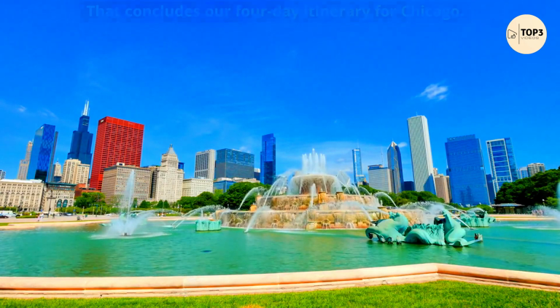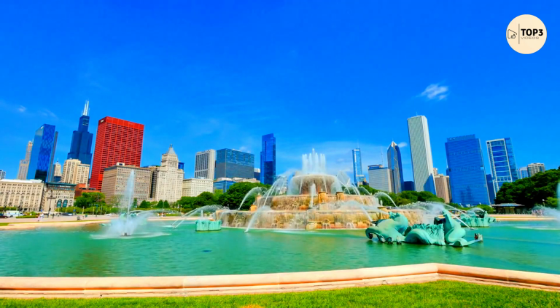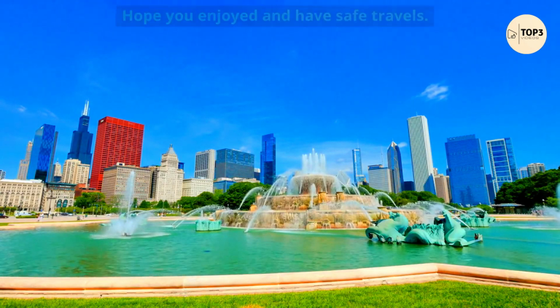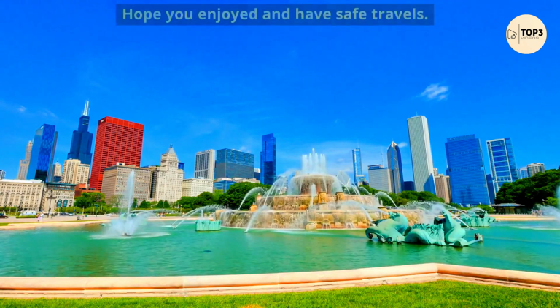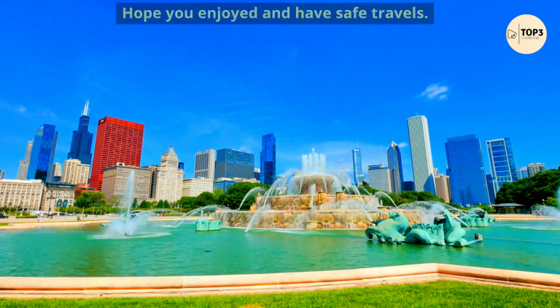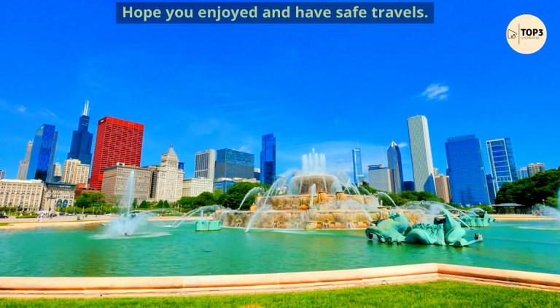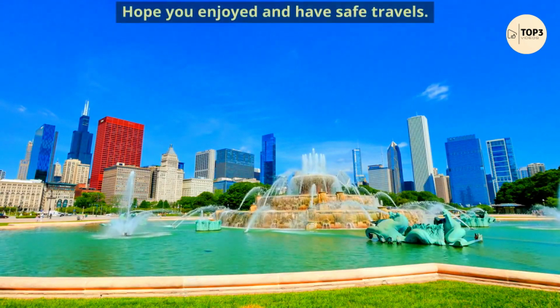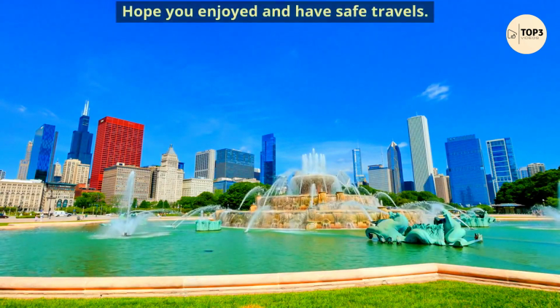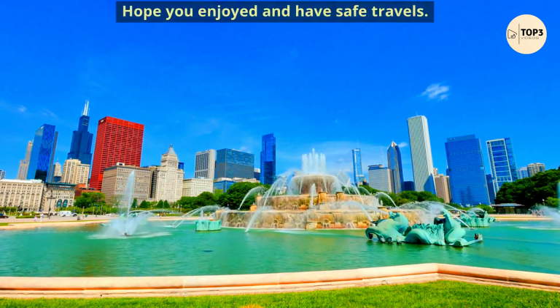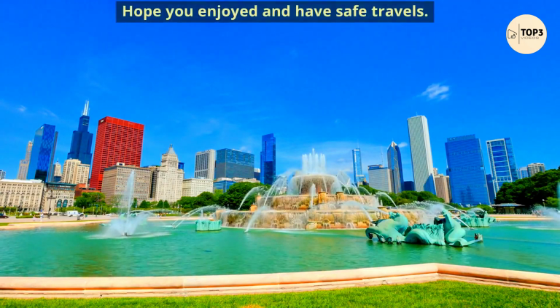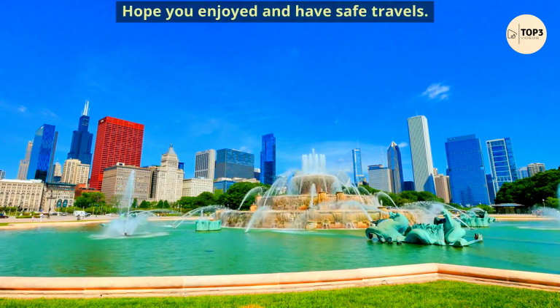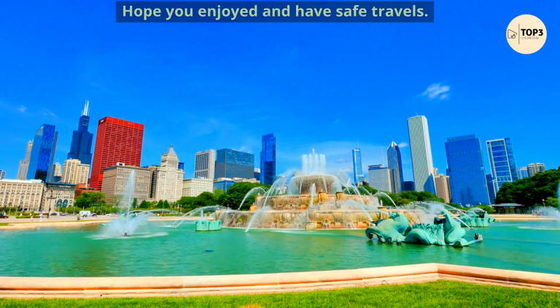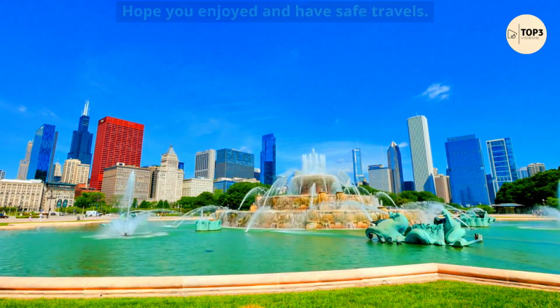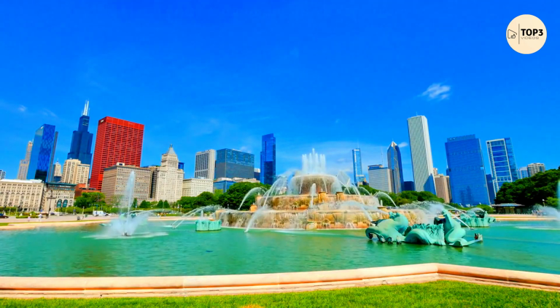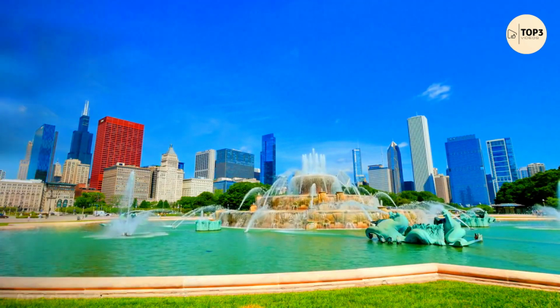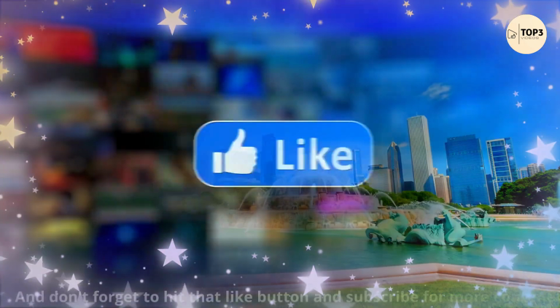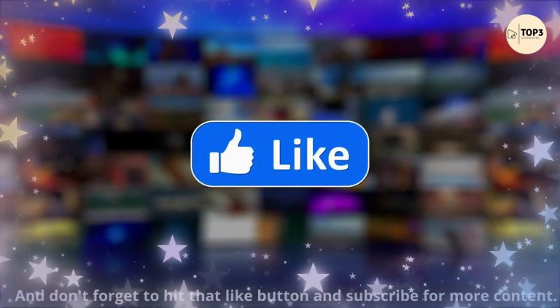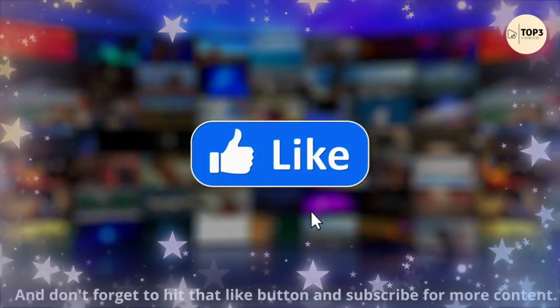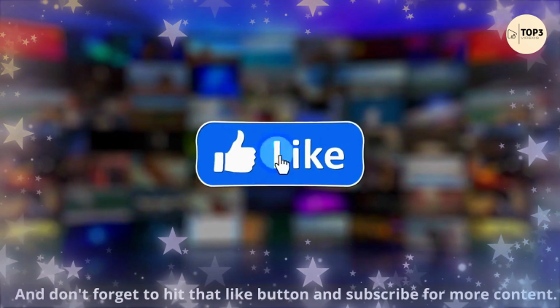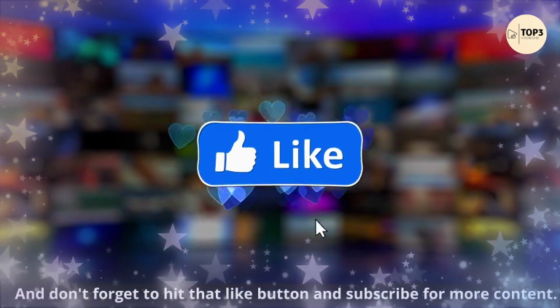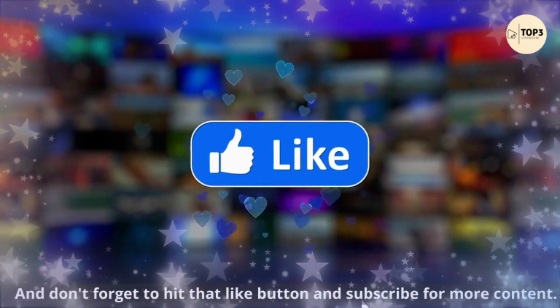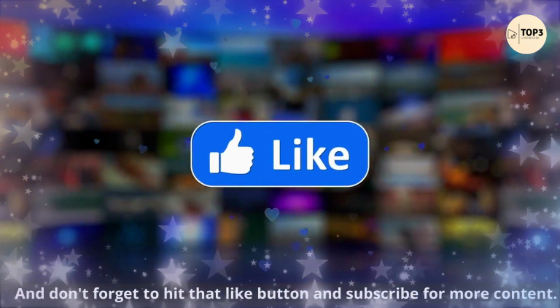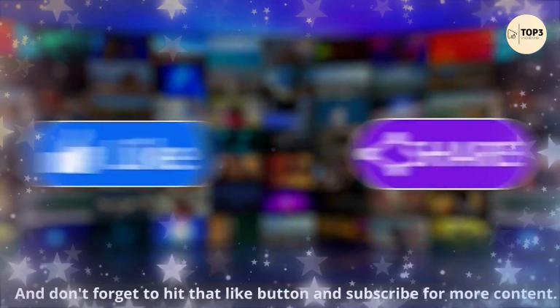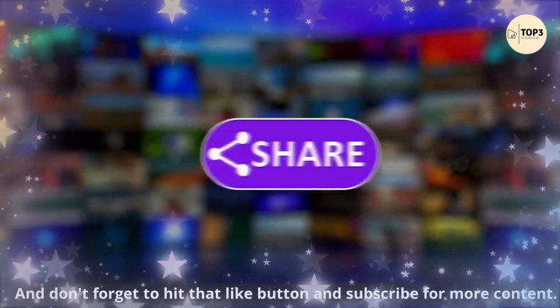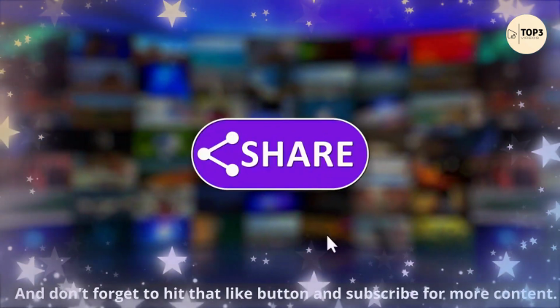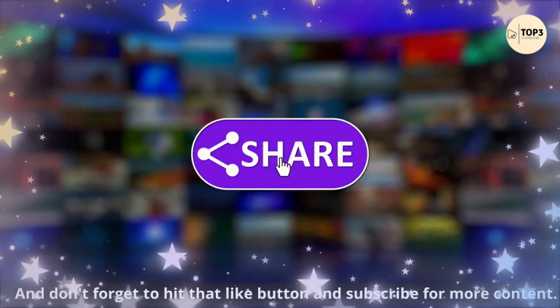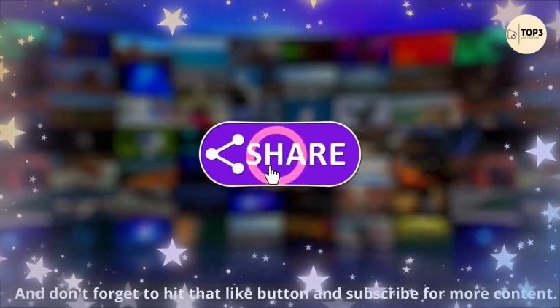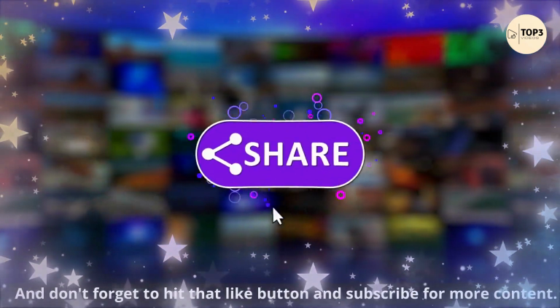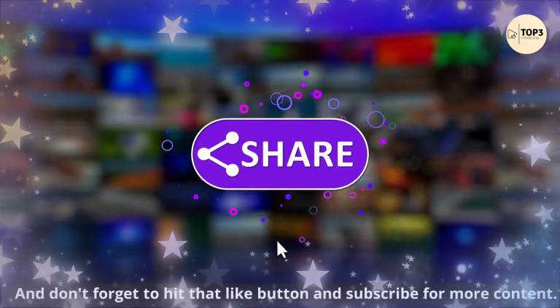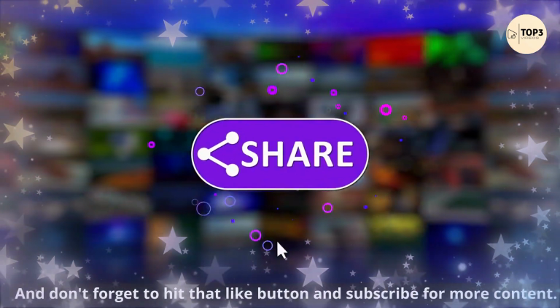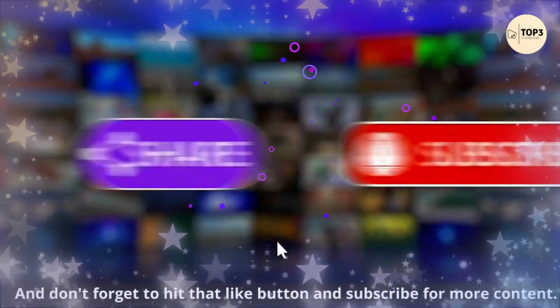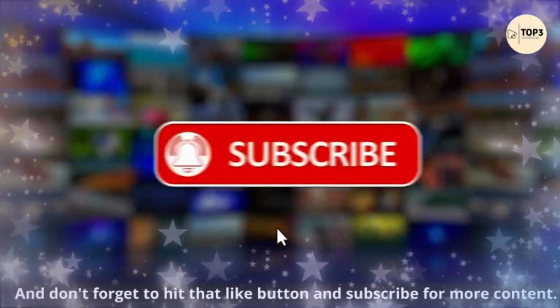Hope you enjoyed and have safe travels. Don't forget to hit that like button and subscribe for more content.